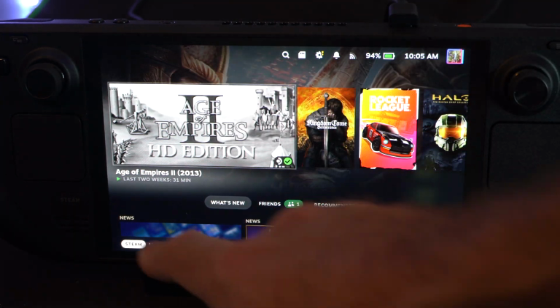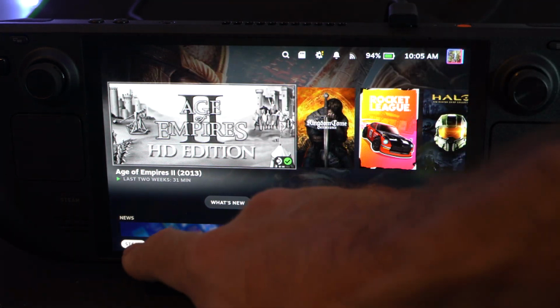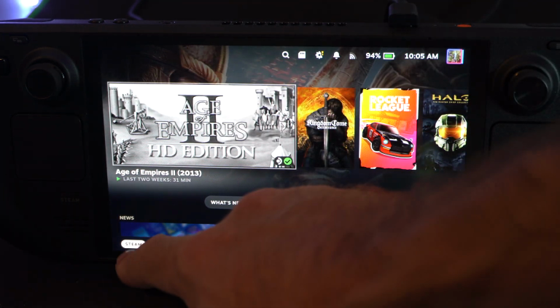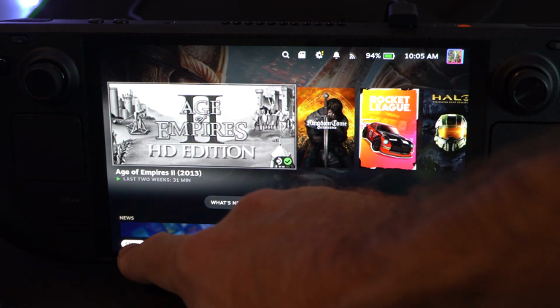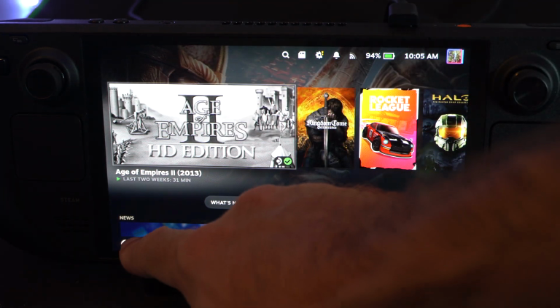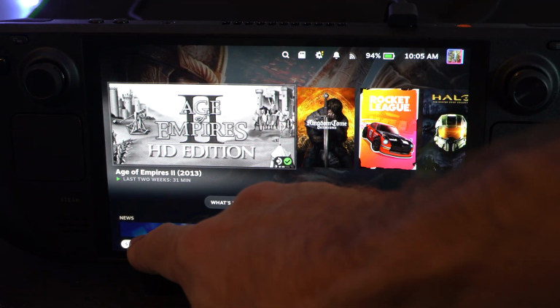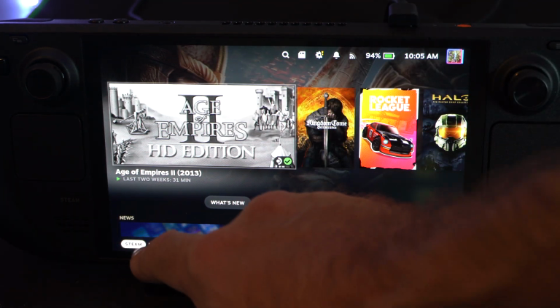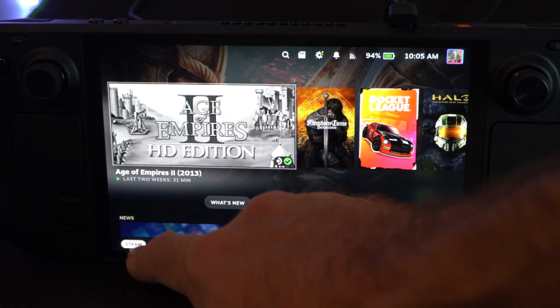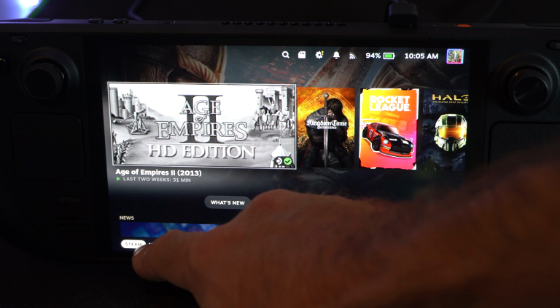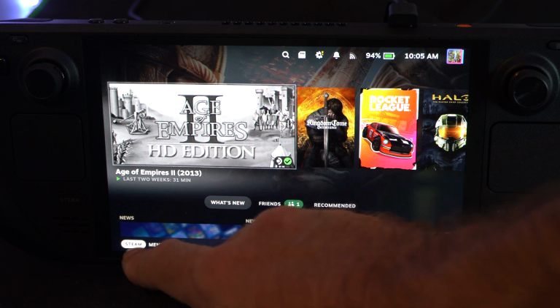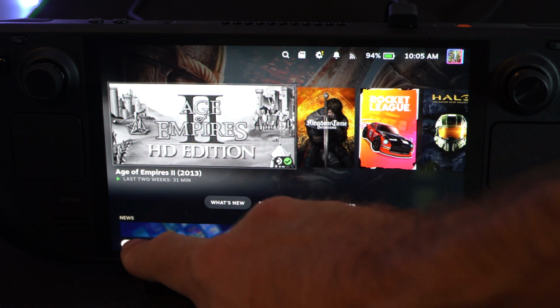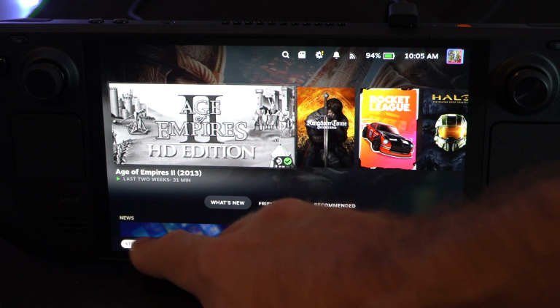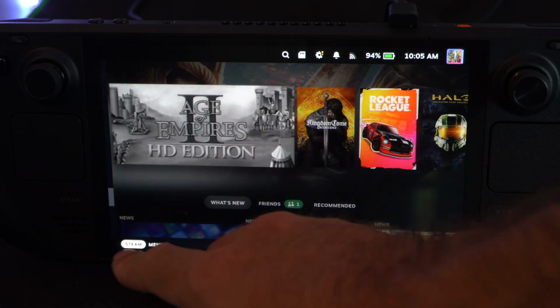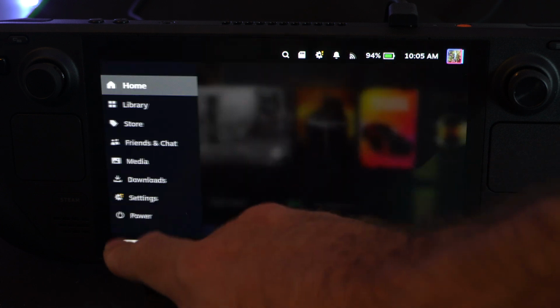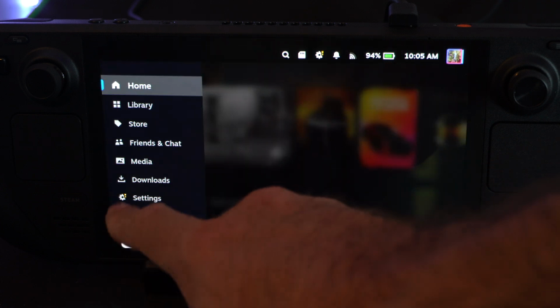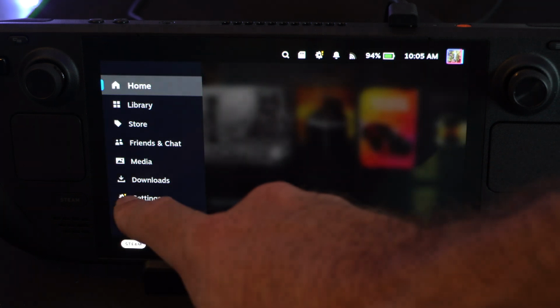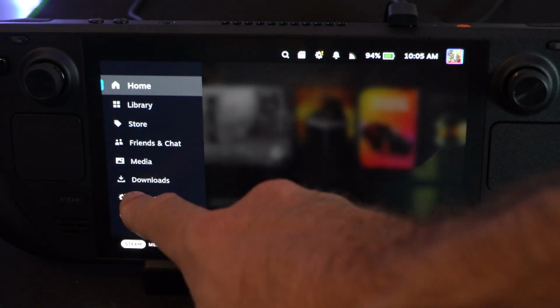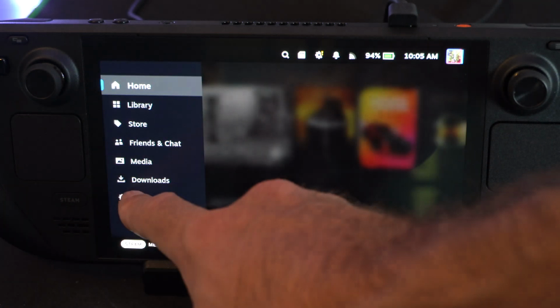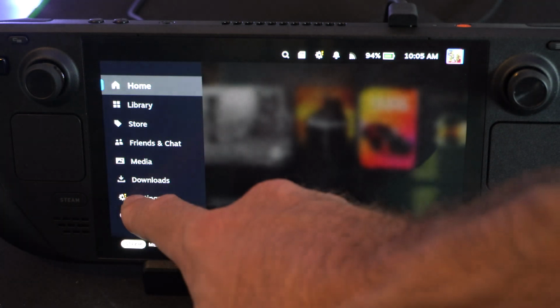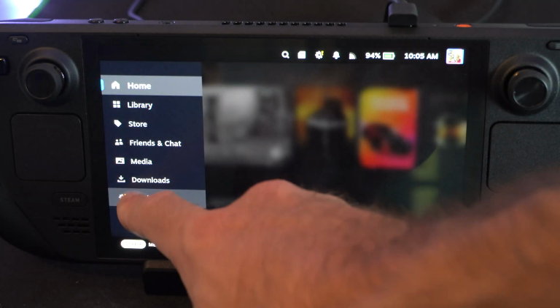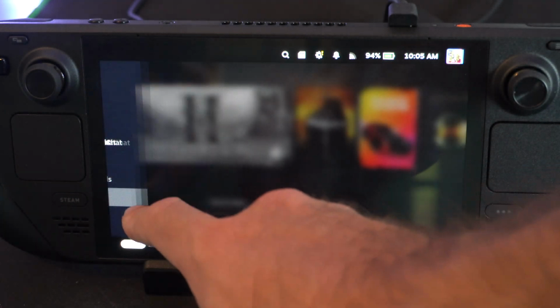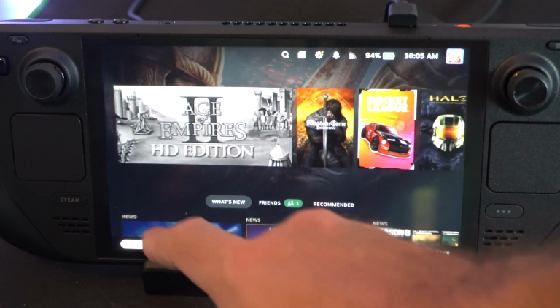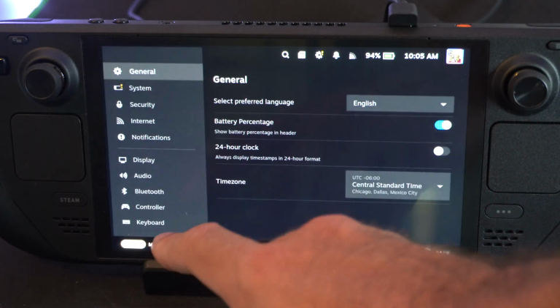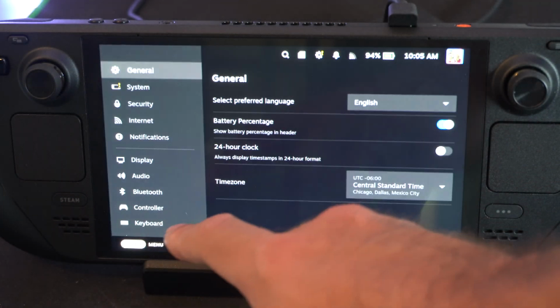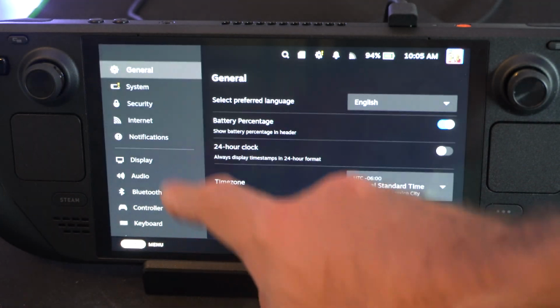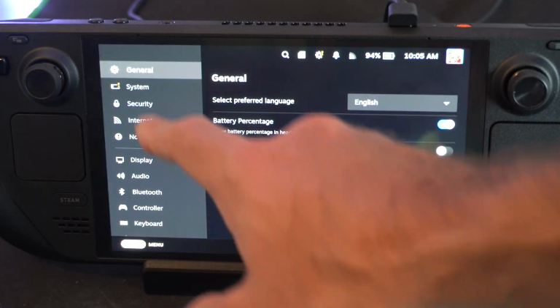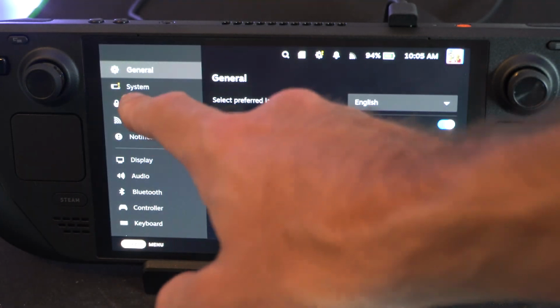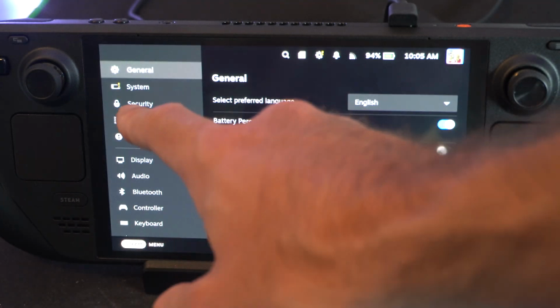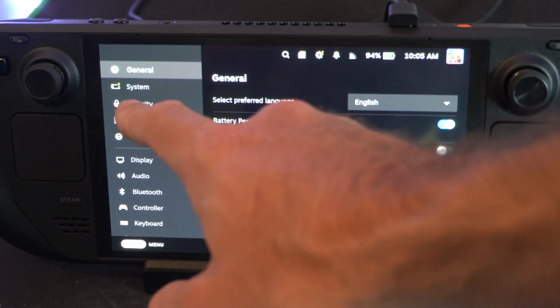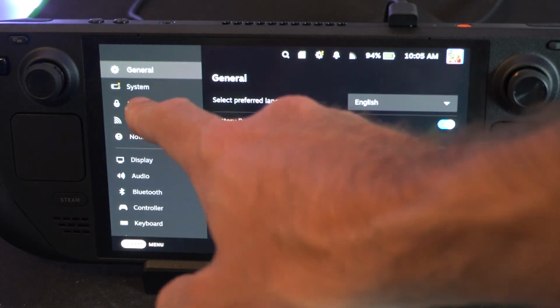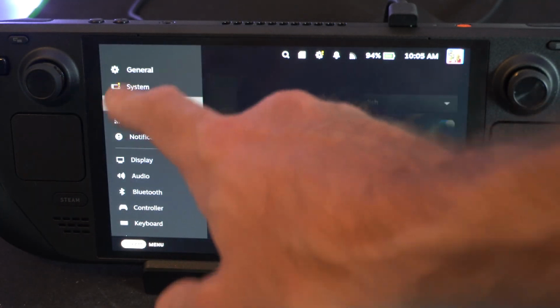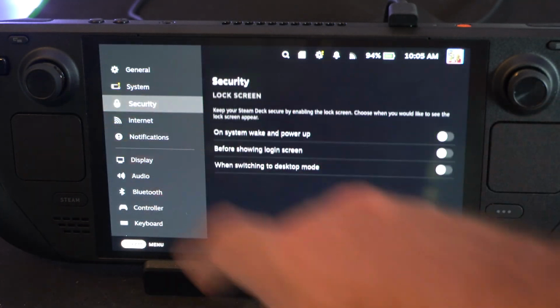Let's go to Steam right here, and then go to Settings, and then go on down to Security.